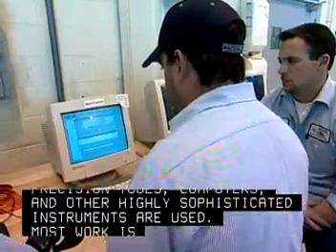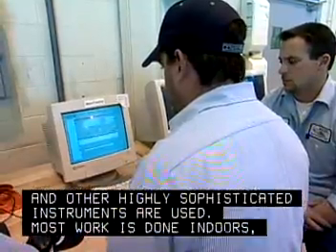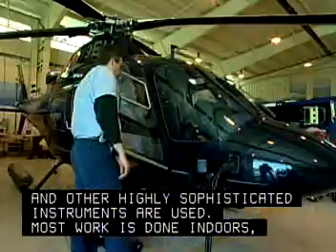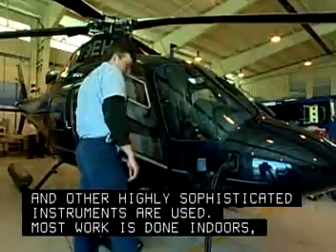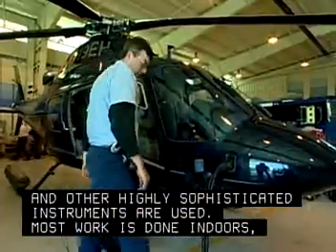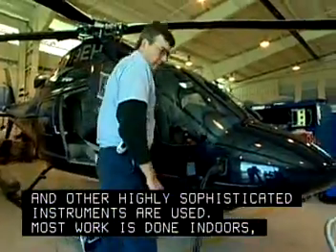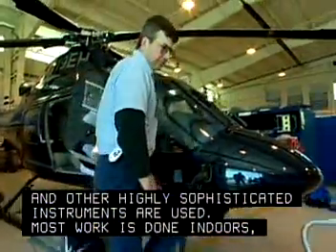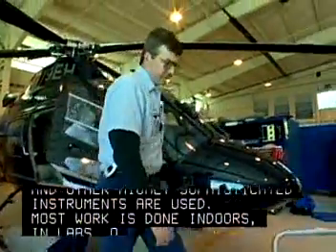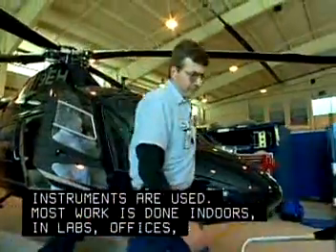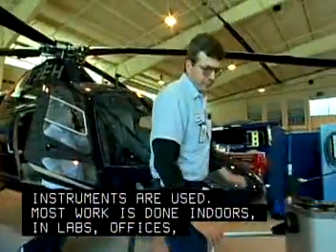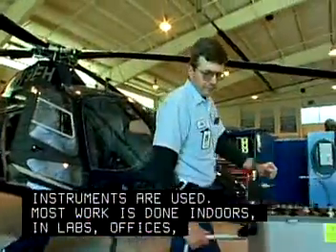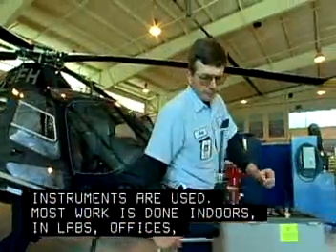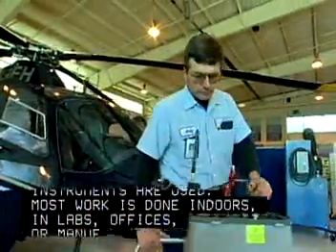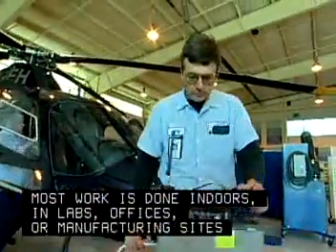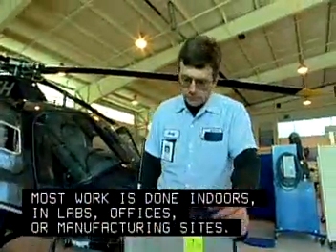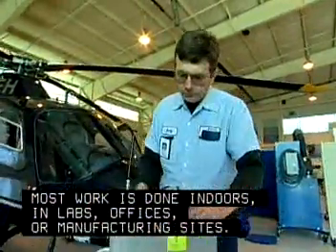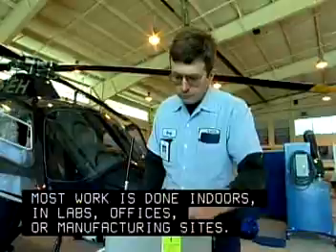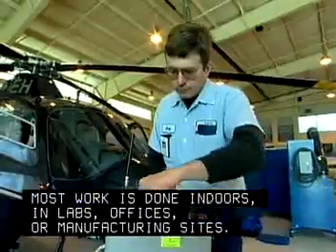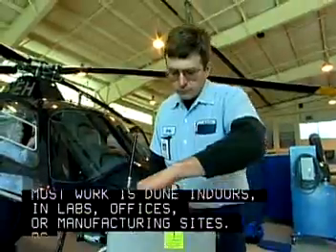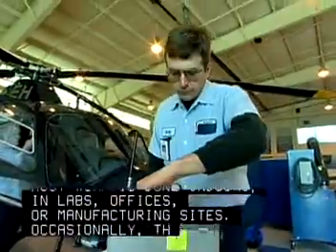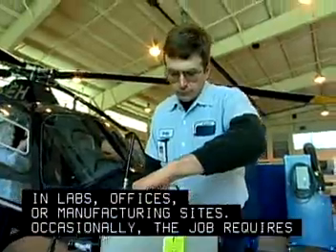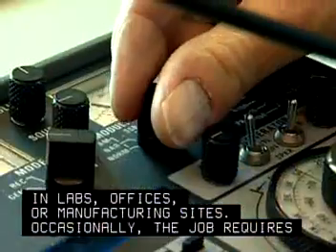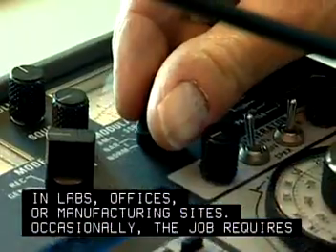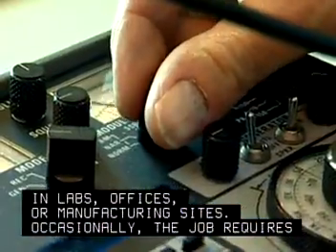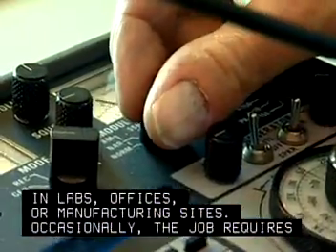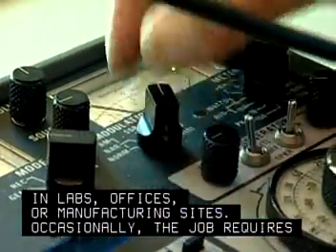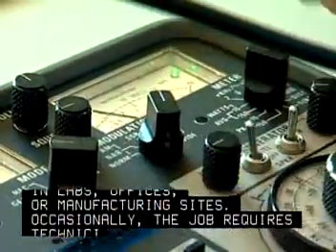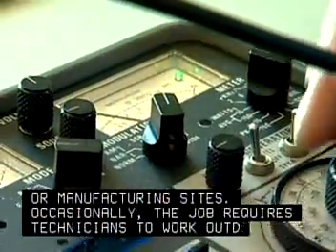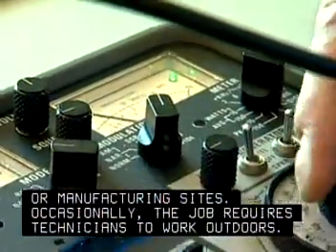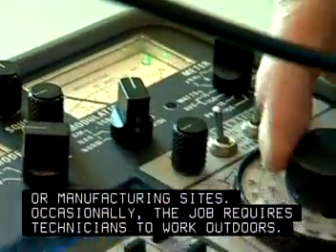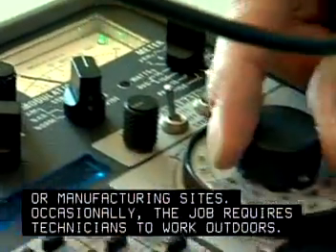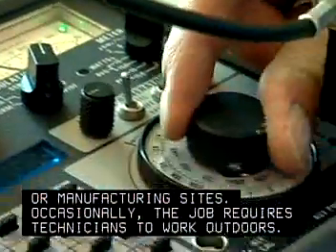Most work is done indoors, in labs, offices, or manufacturing sites. Occasionally, the job requires technicians to work outdoors.